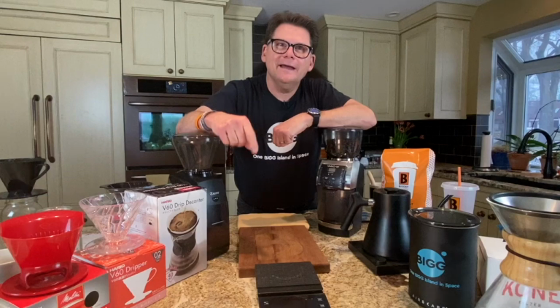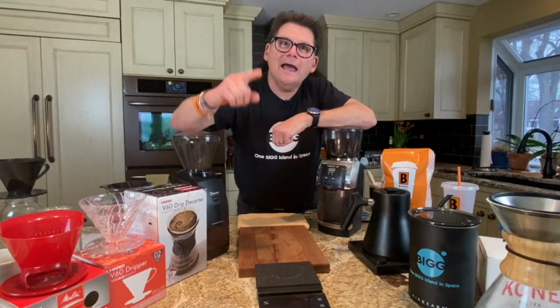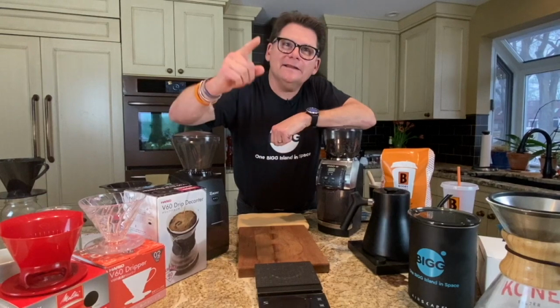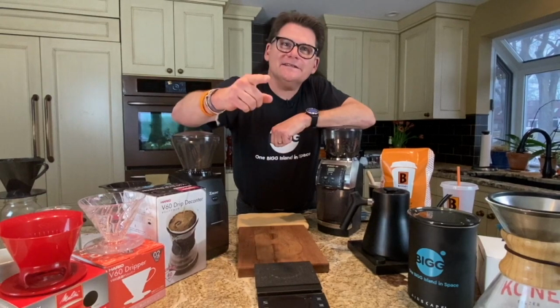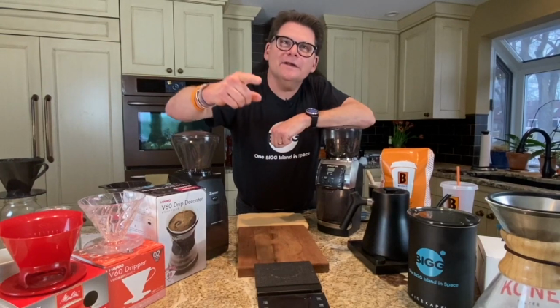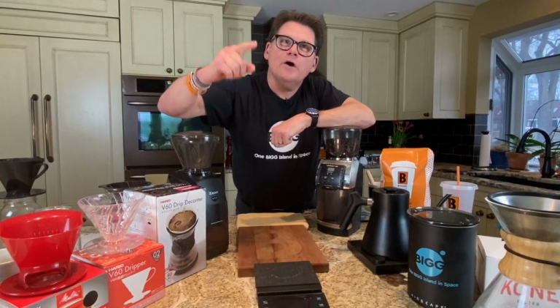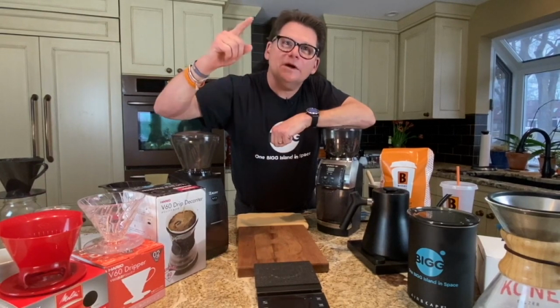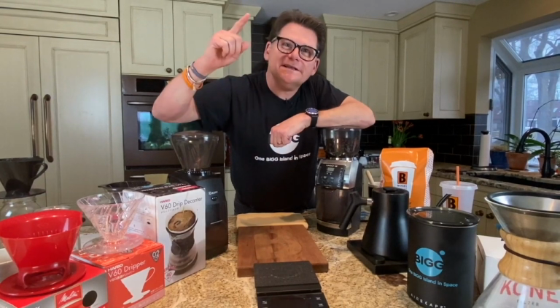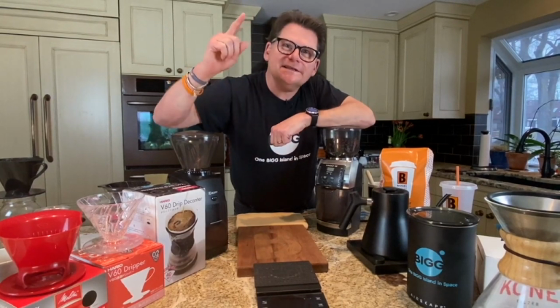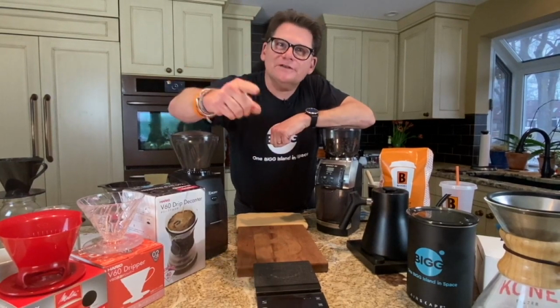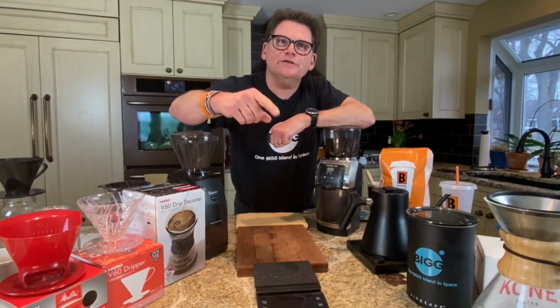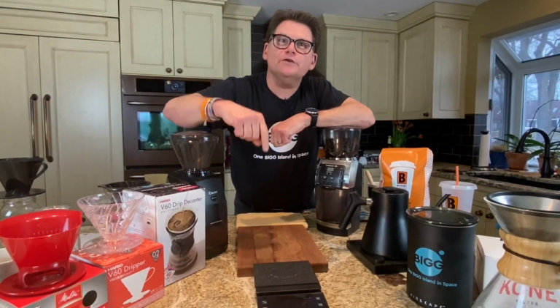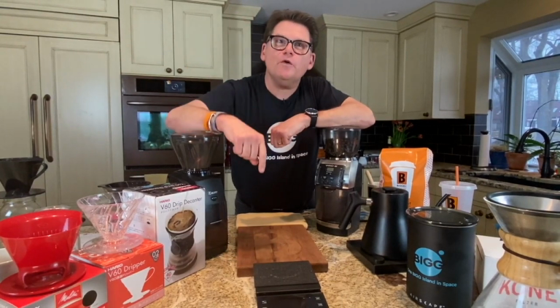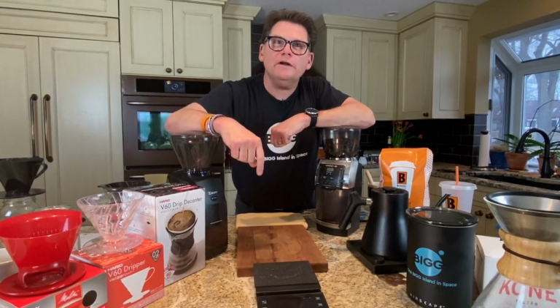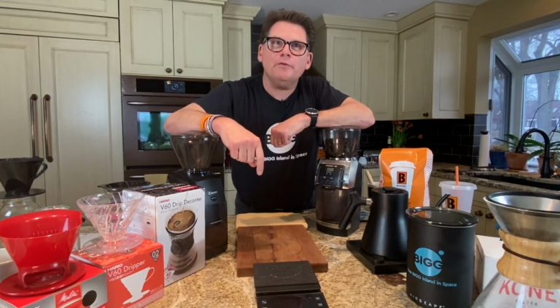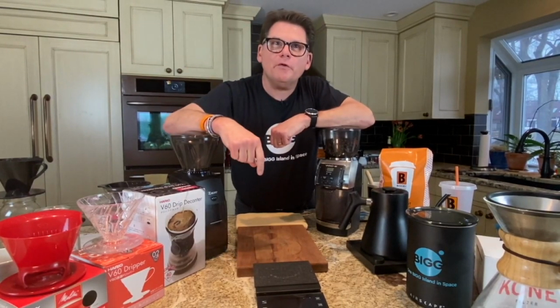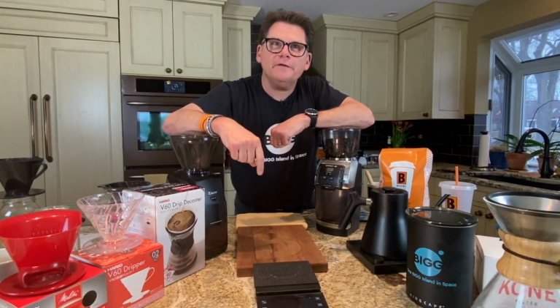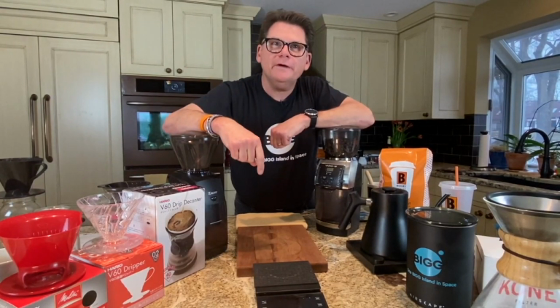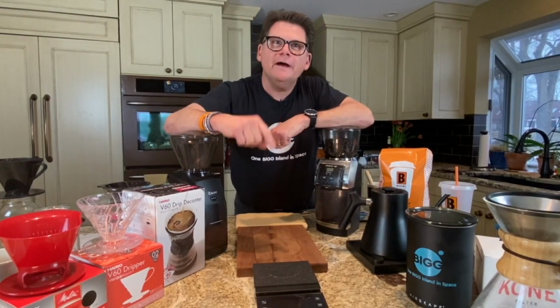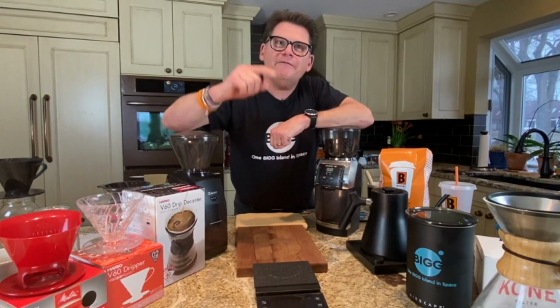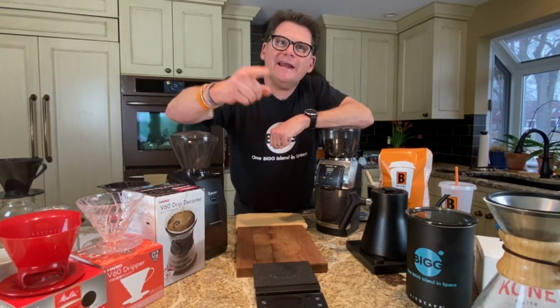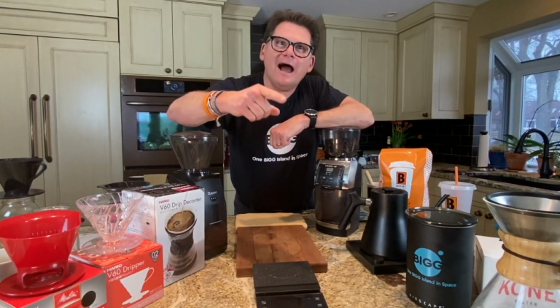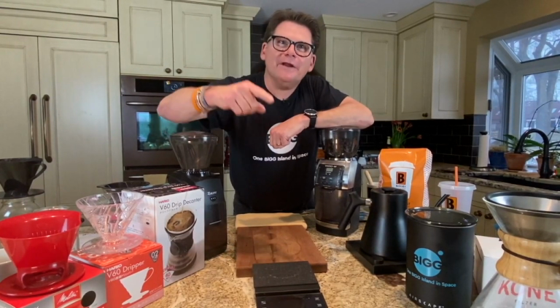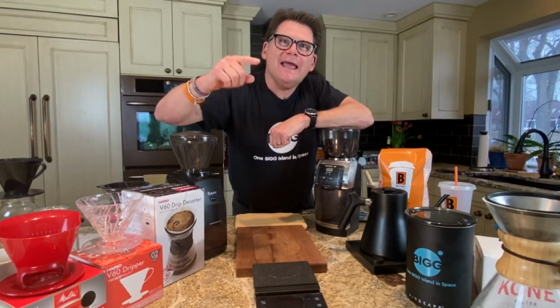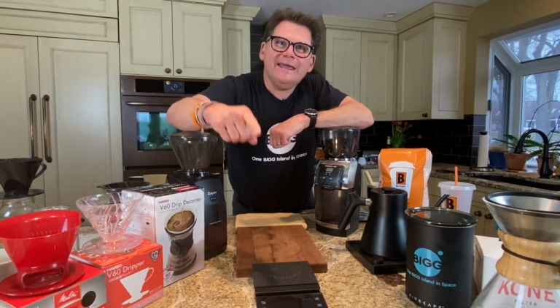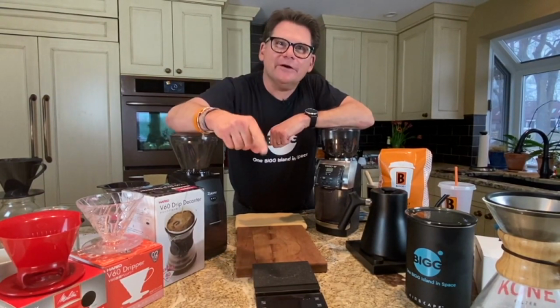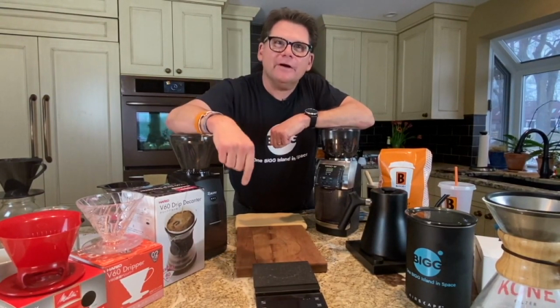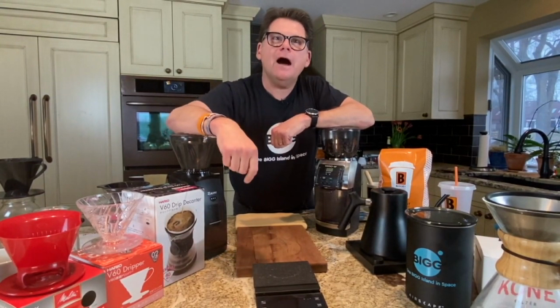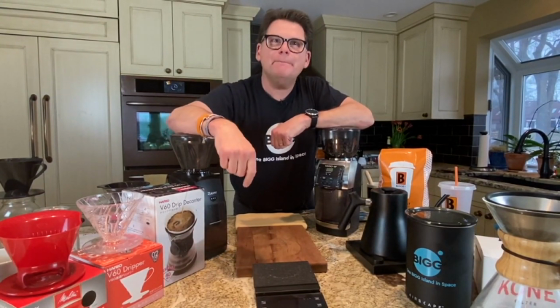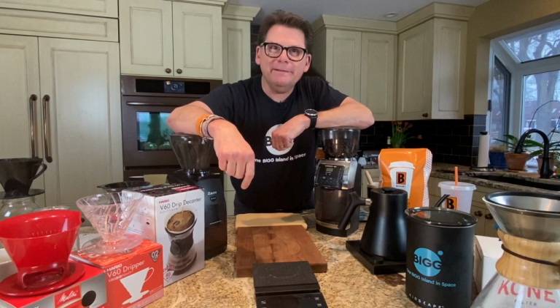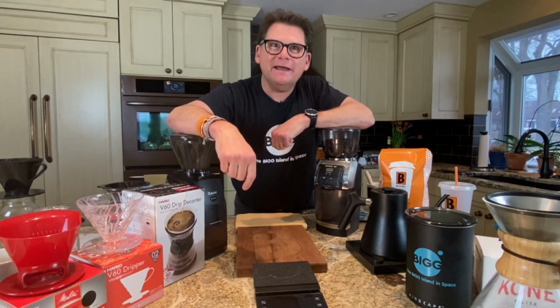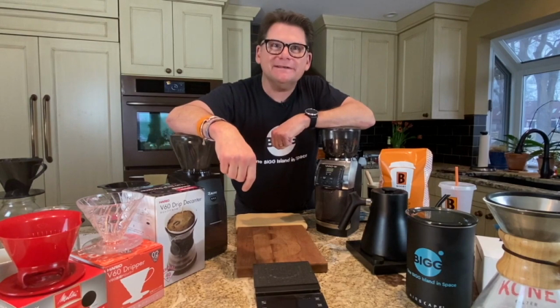Hey listen, what's essential to a quality pour-over? Find out here on Bean Basics.